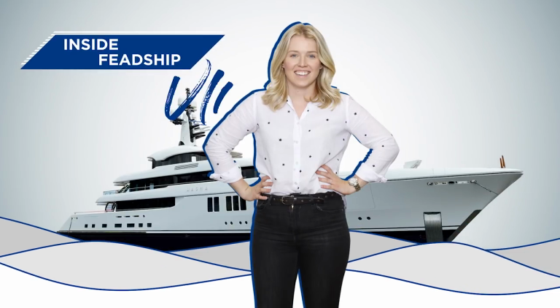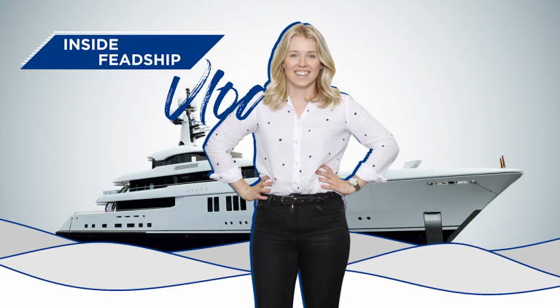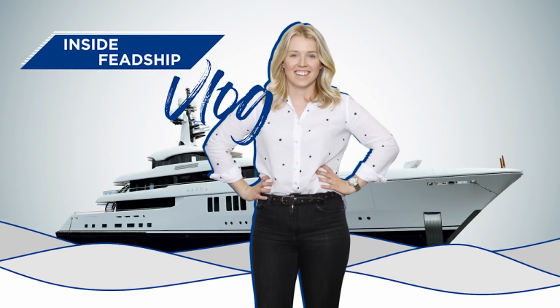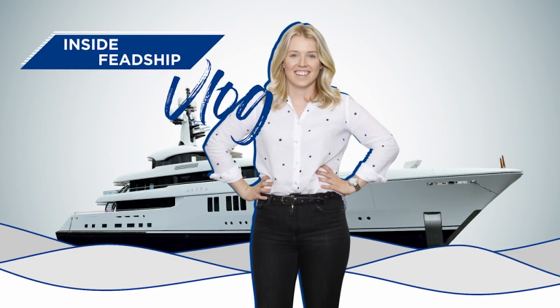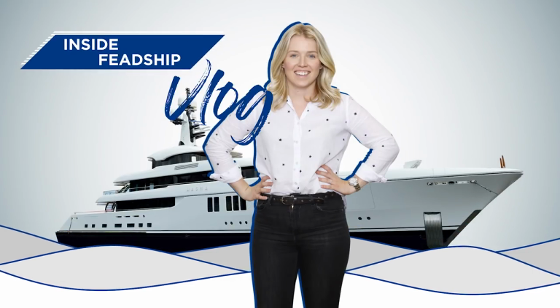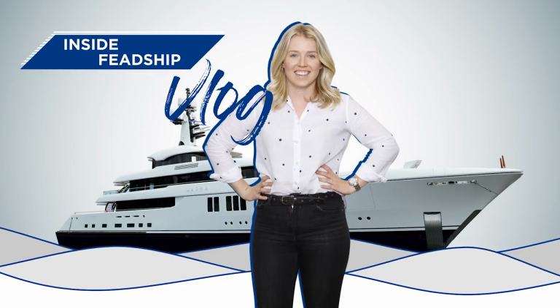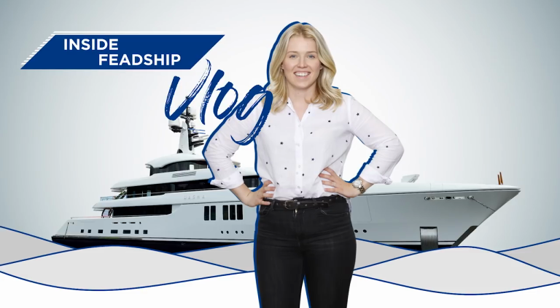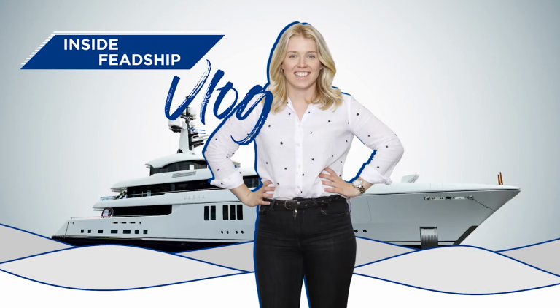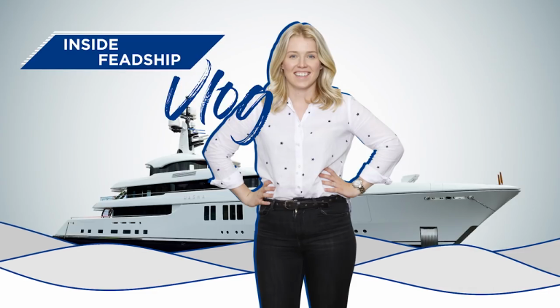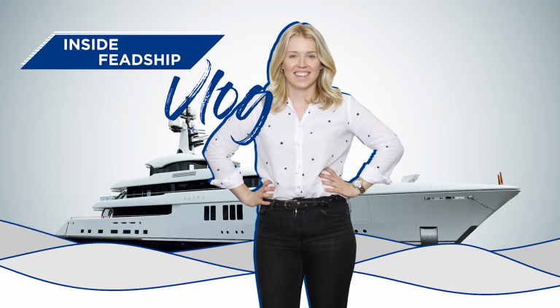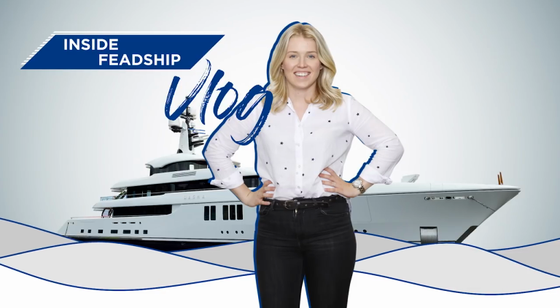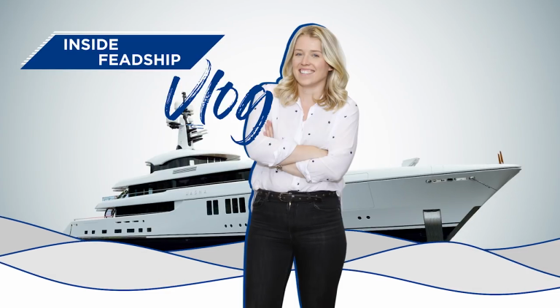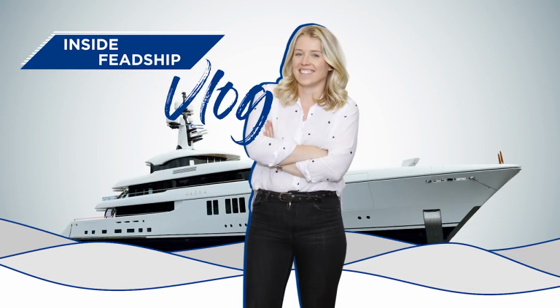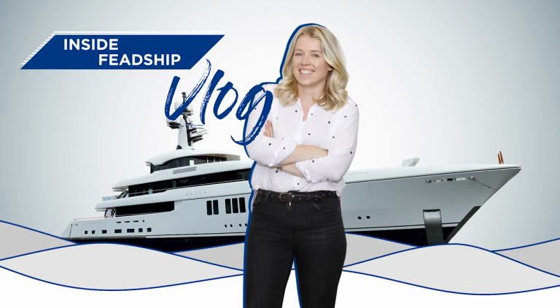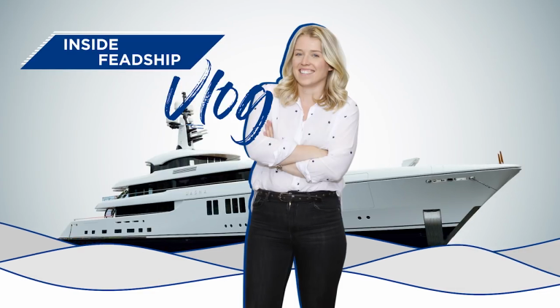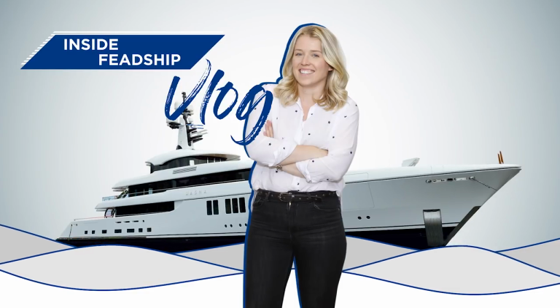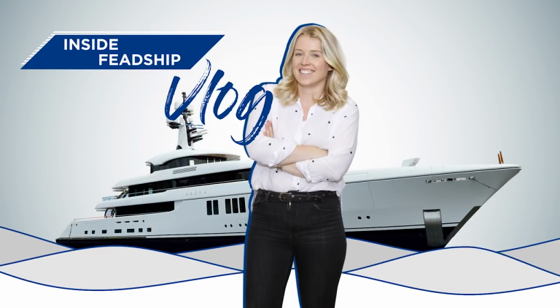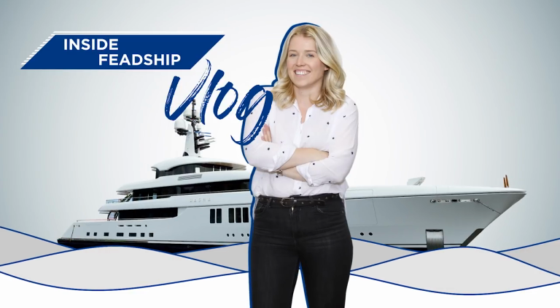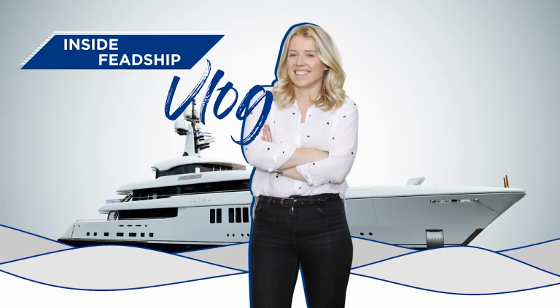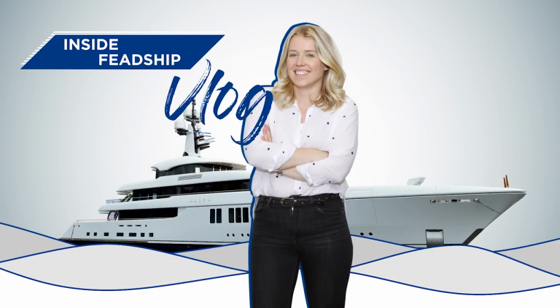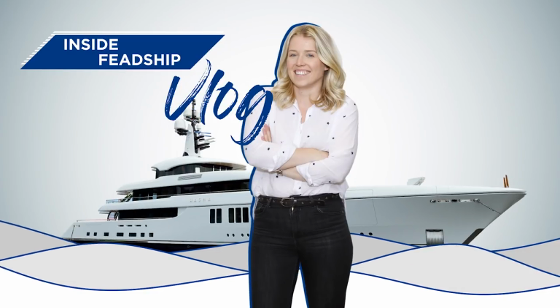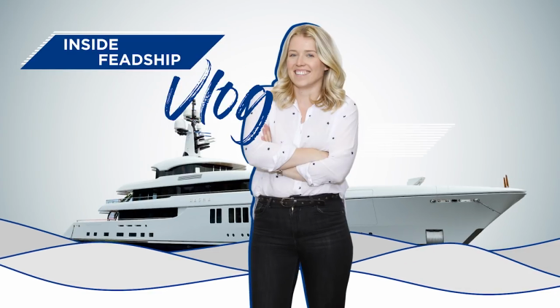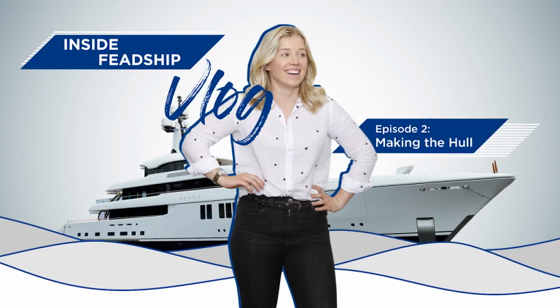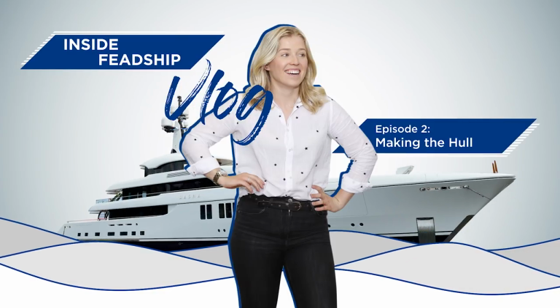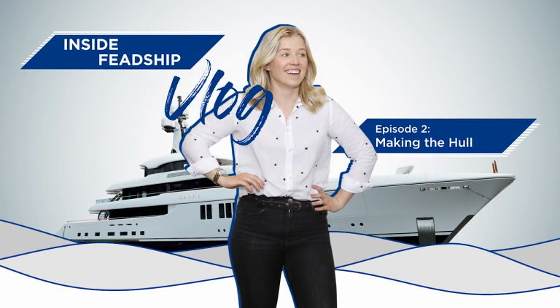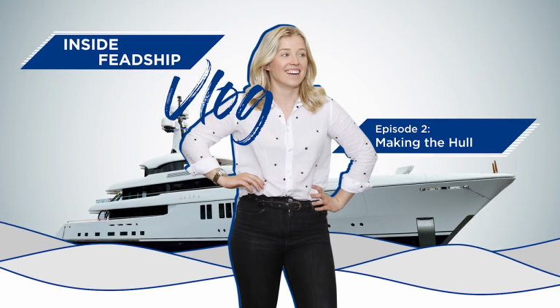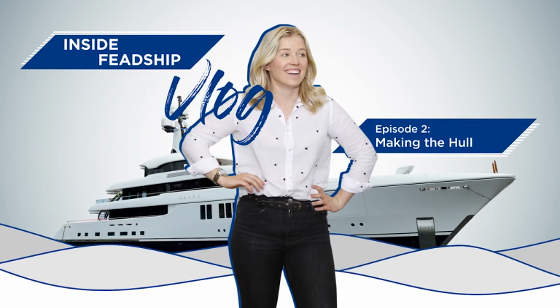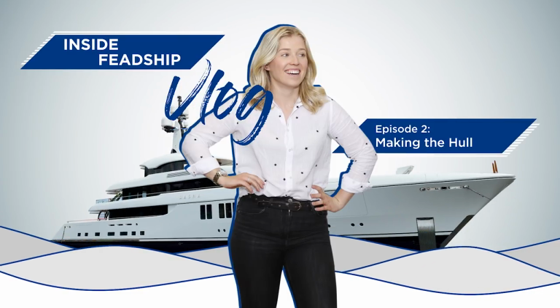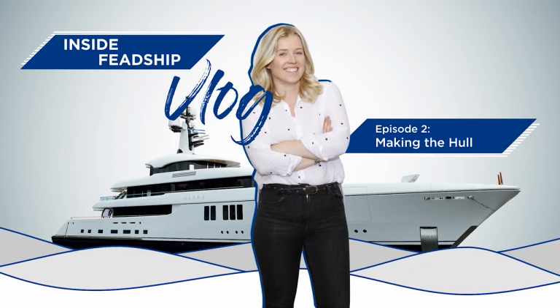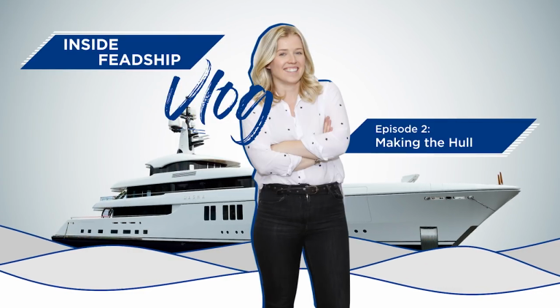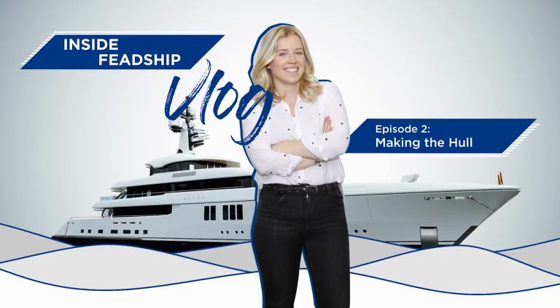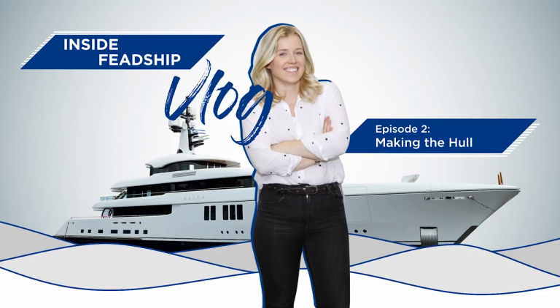Hi, I'm Suzanne and in this series I'm going to show you how we build Super Yards at Ketship. From the first sketch to its launch 3 years later.